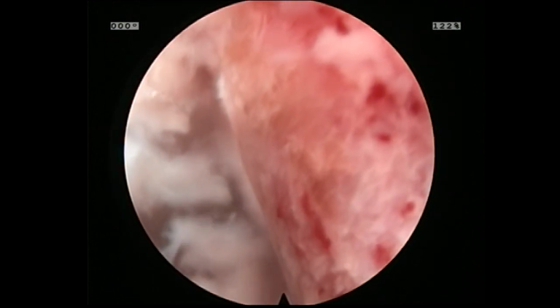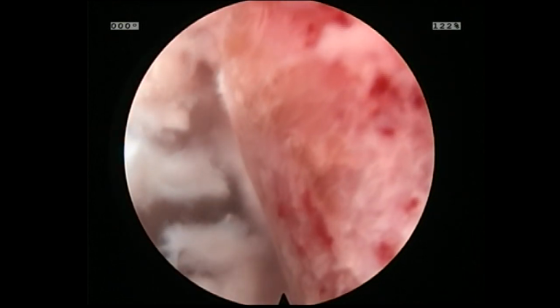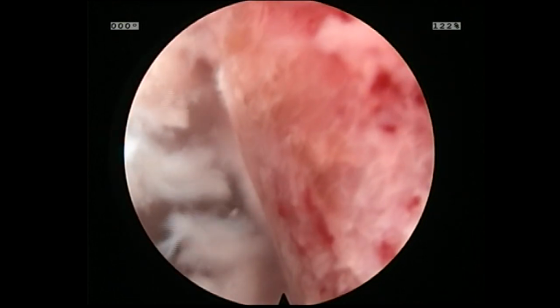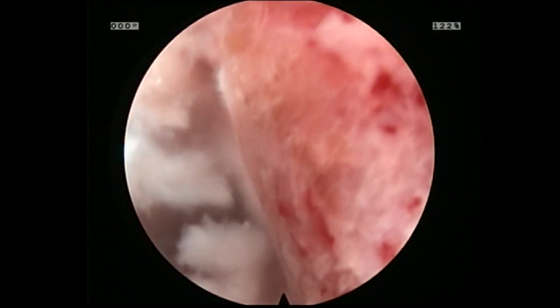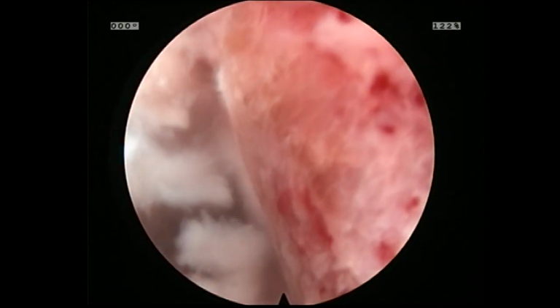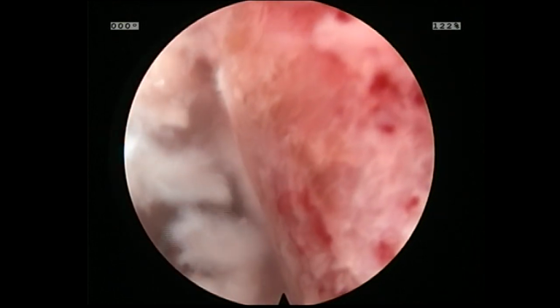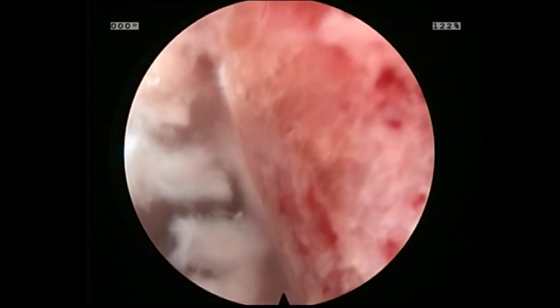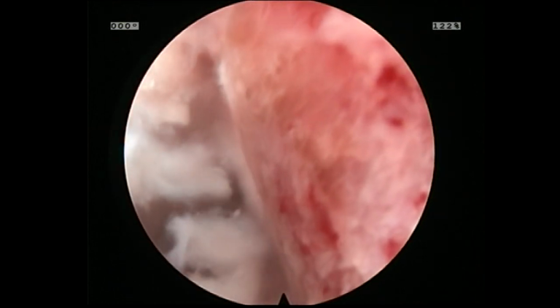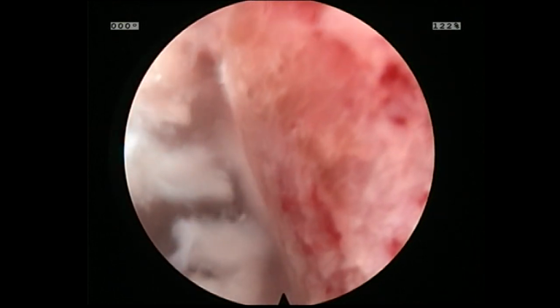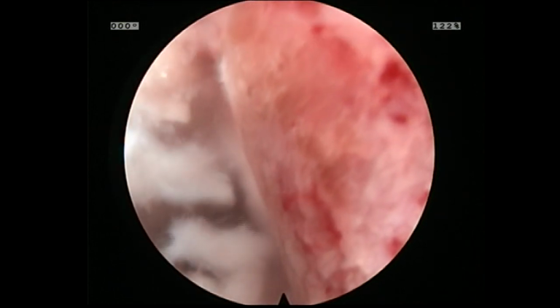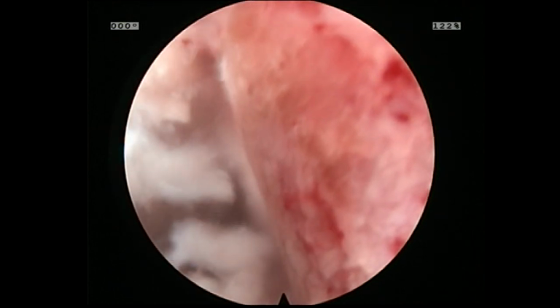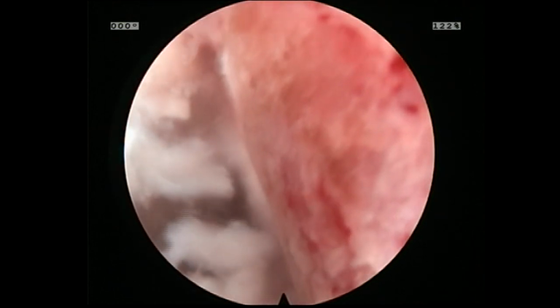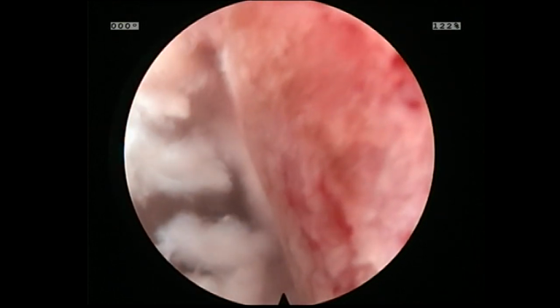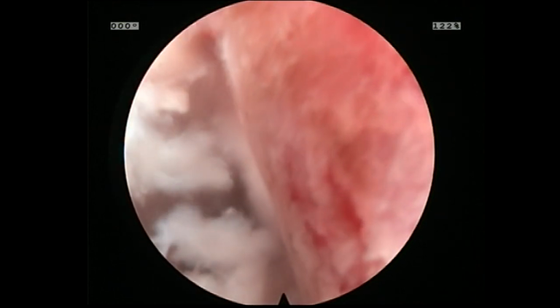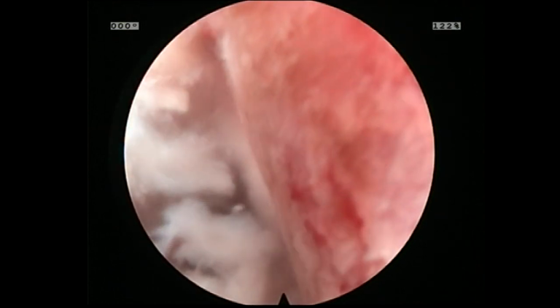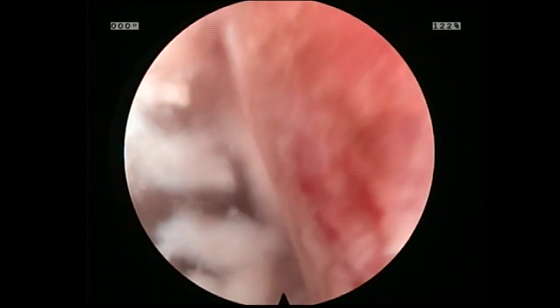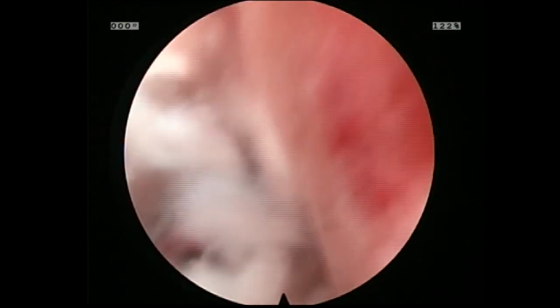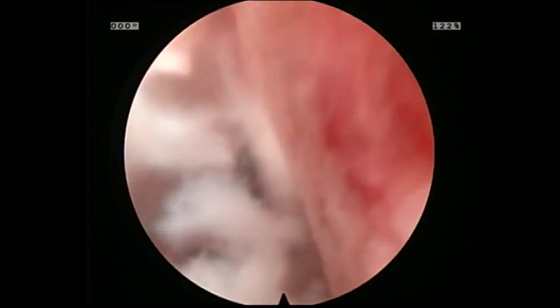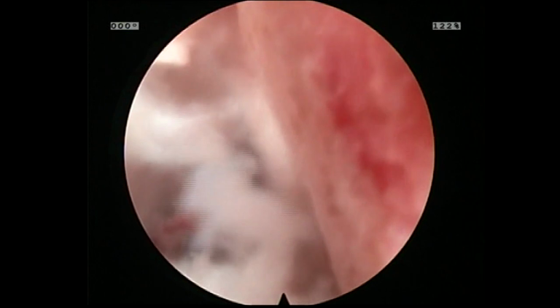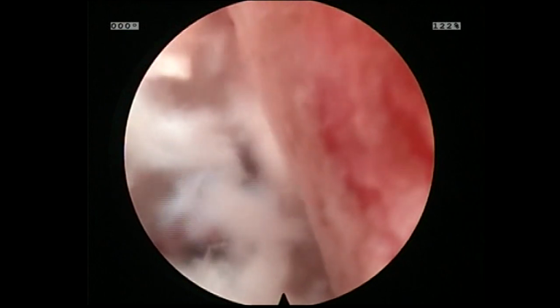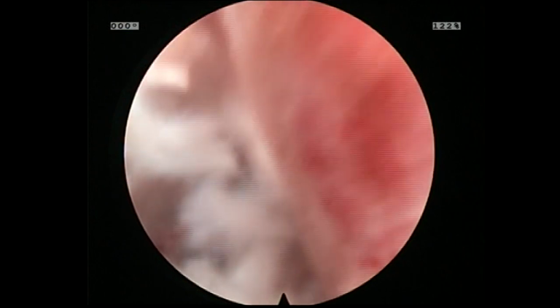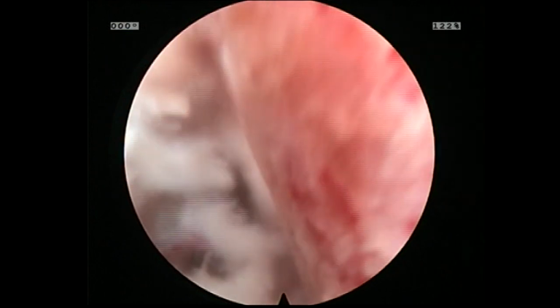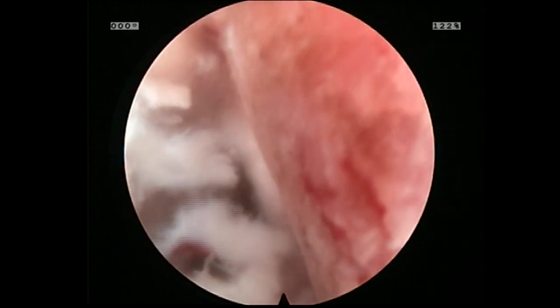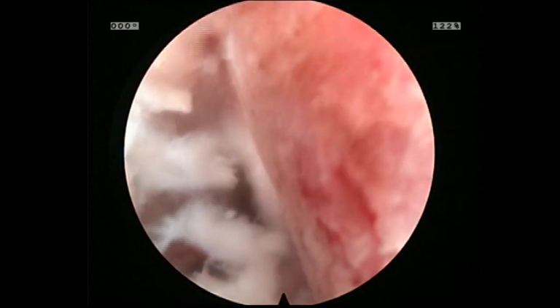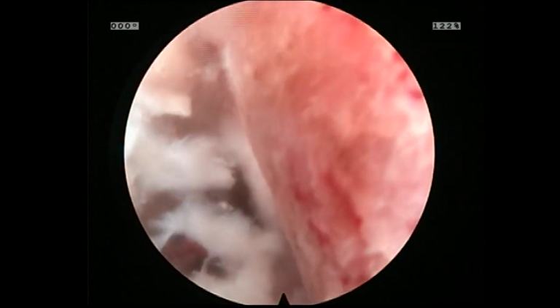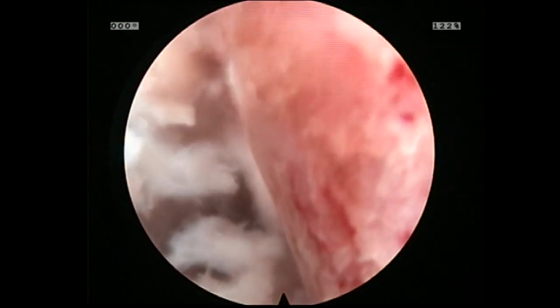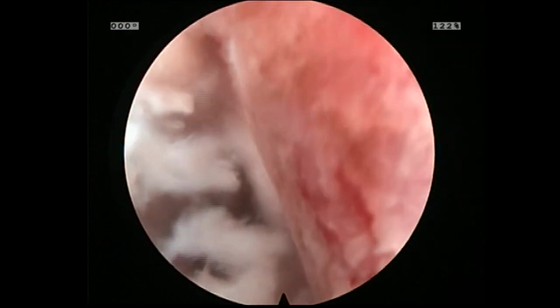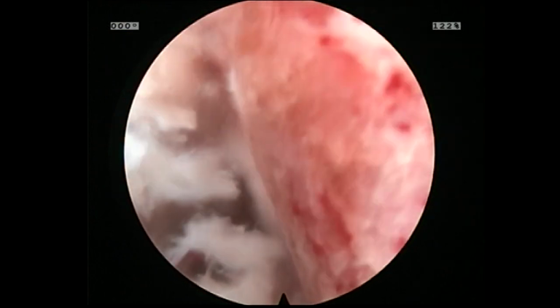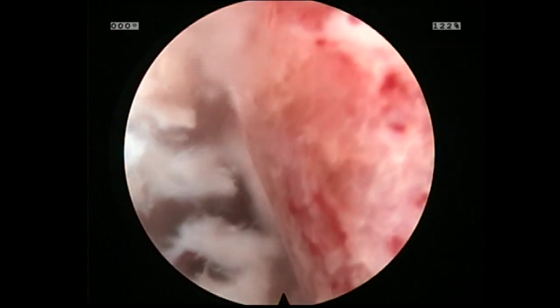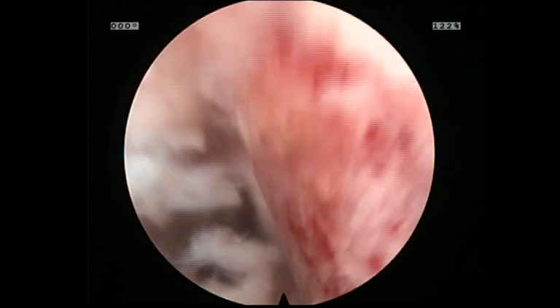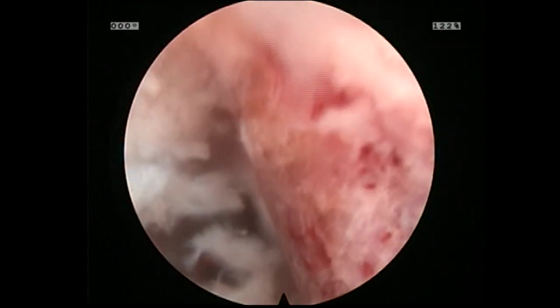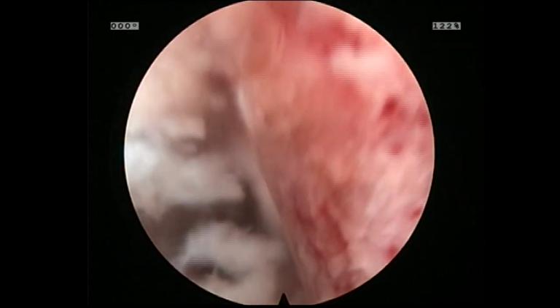Here is the end result with bleeding bone, and here we are ready to deploy the cage.